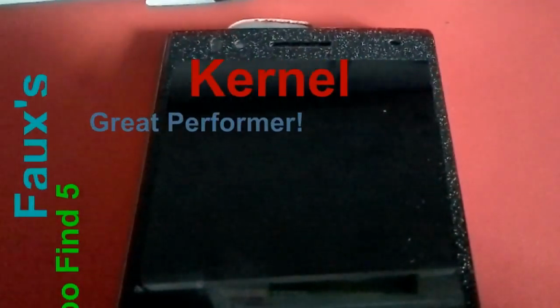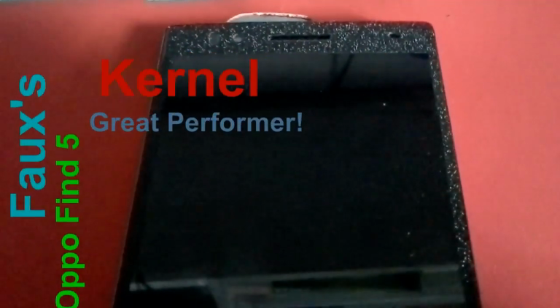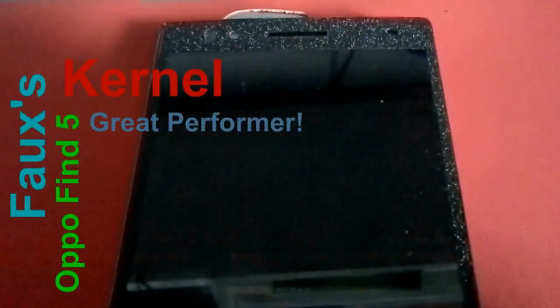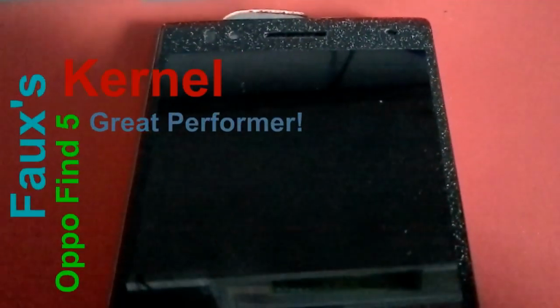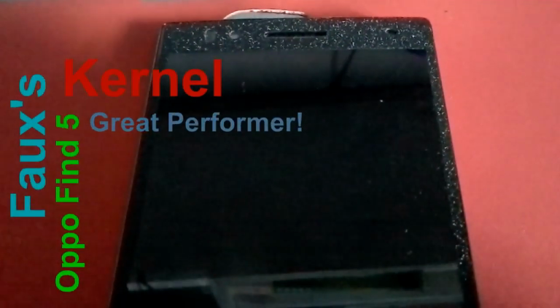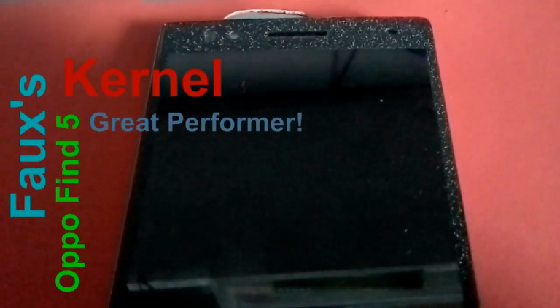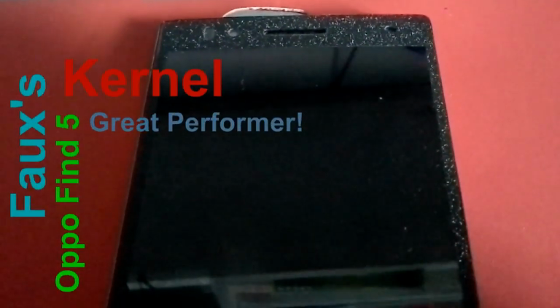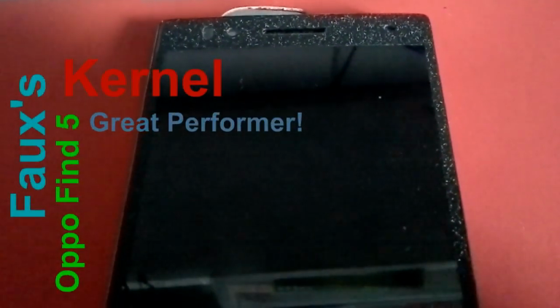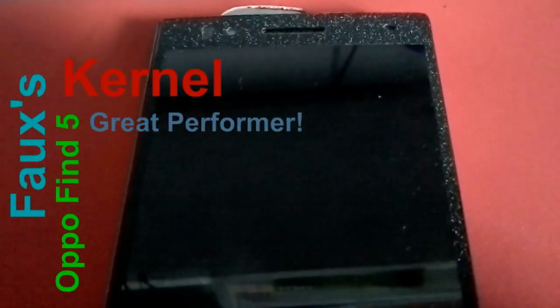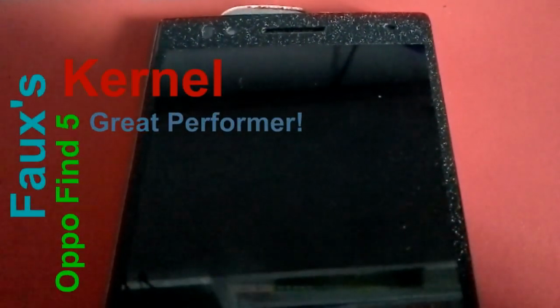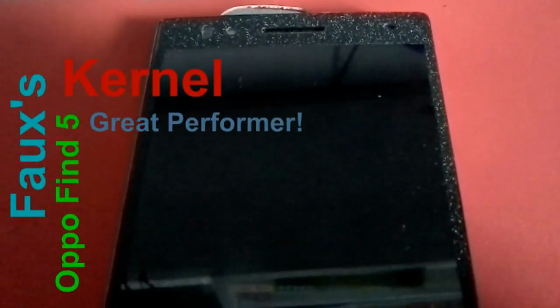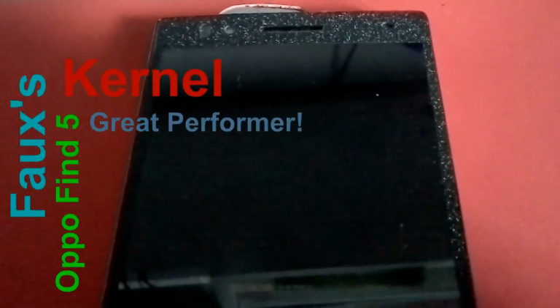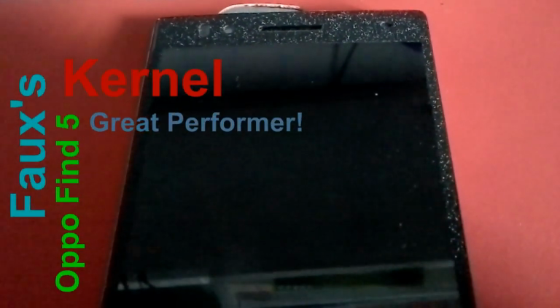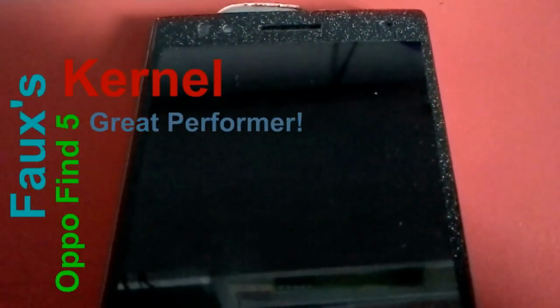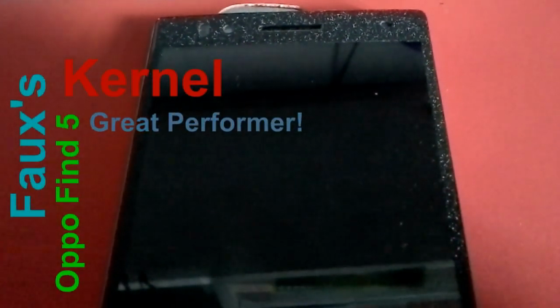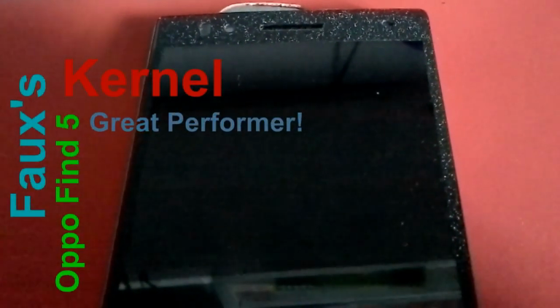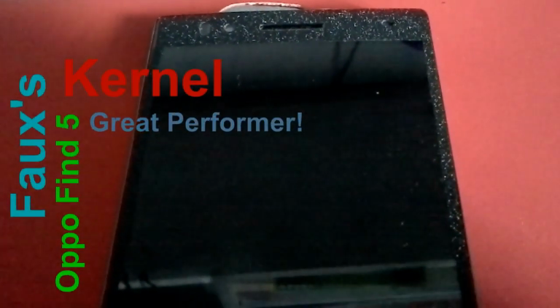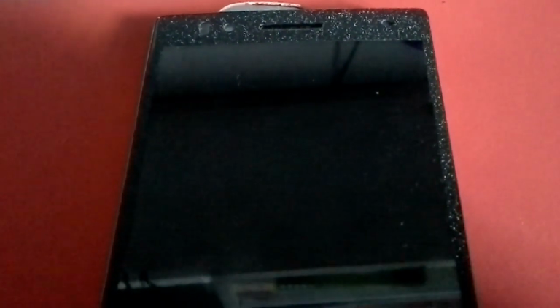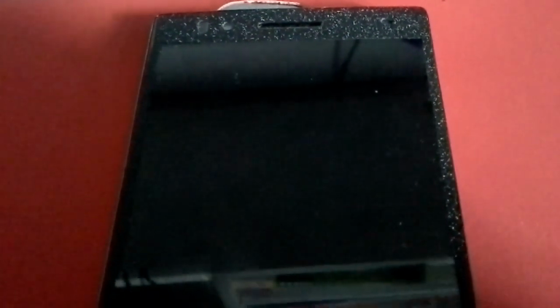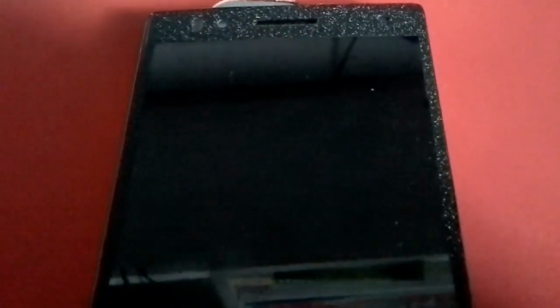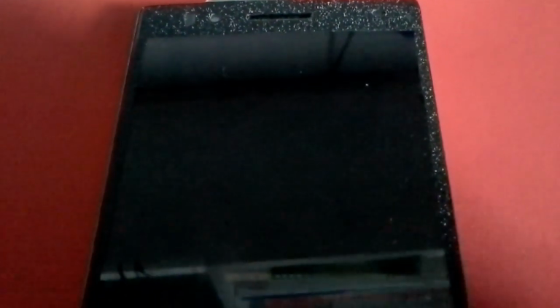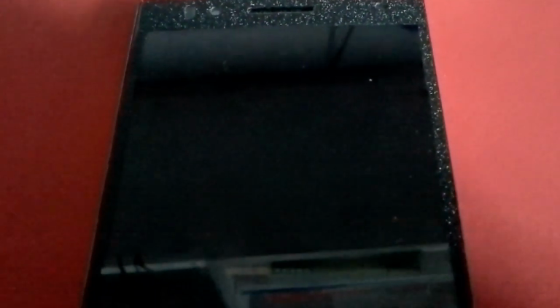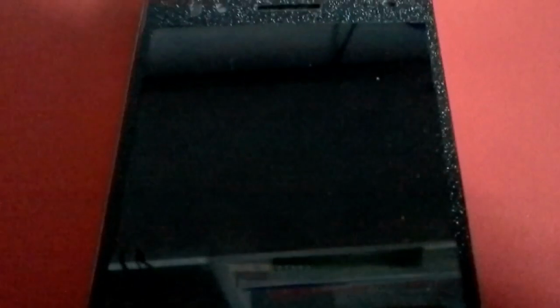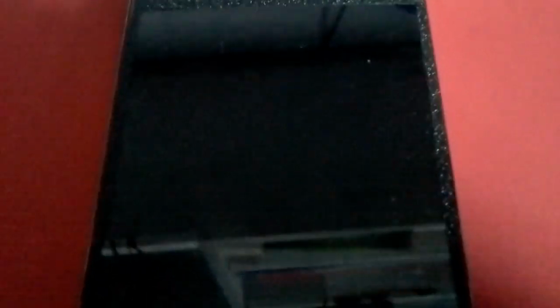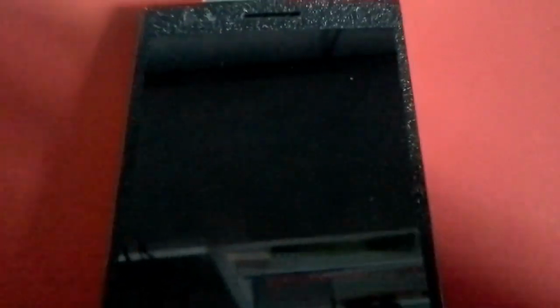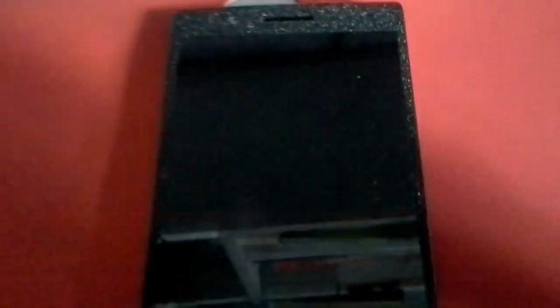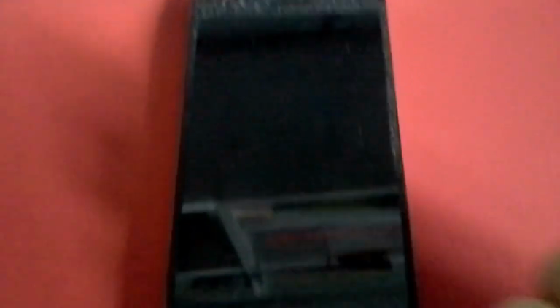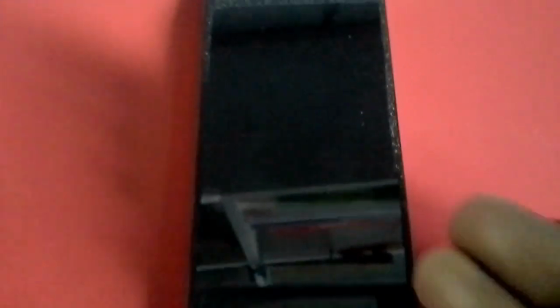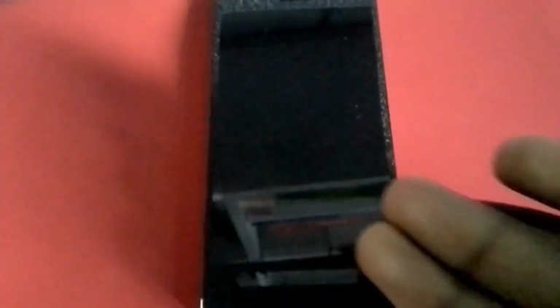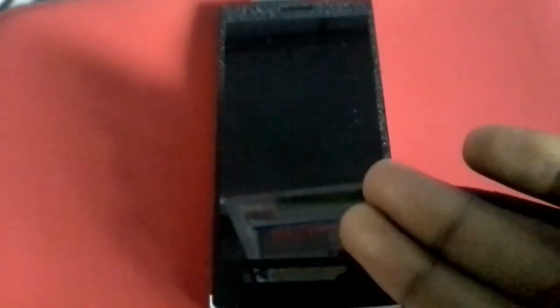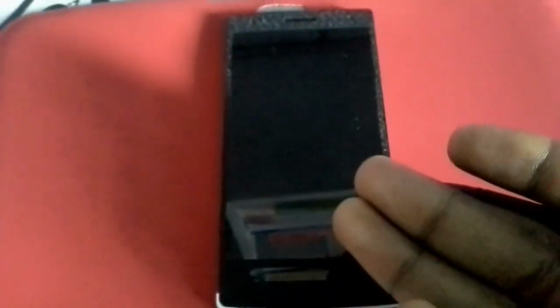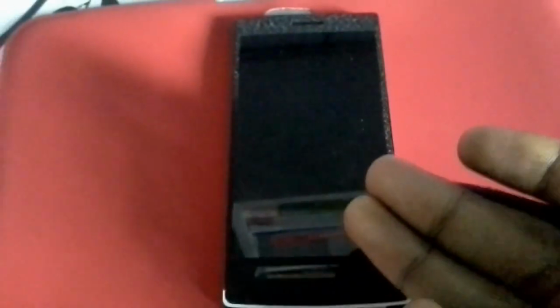Hello YouTube, welcome to my video review about the Foxes kernel on the Oppo Find 5.